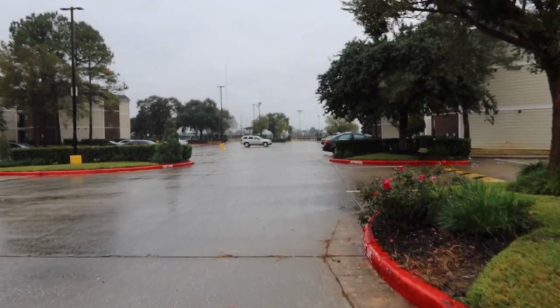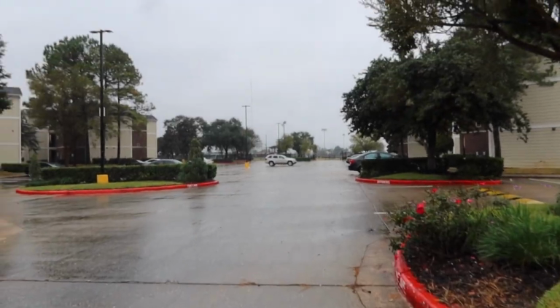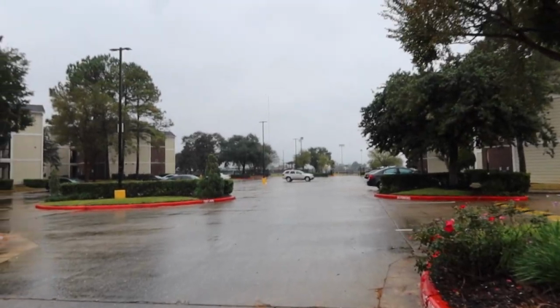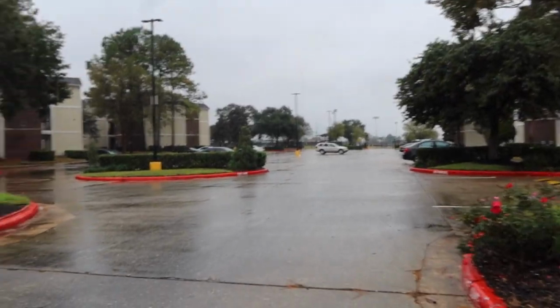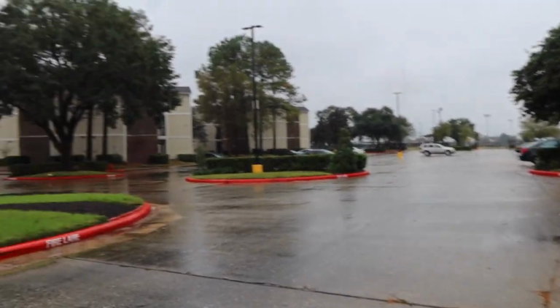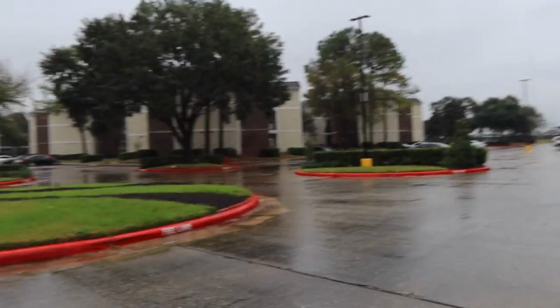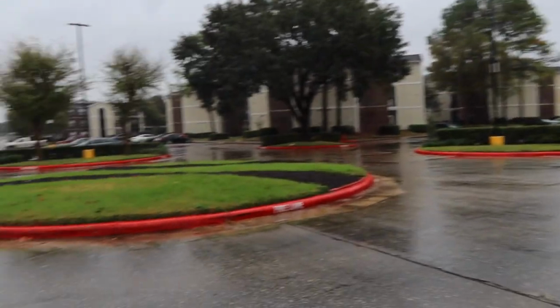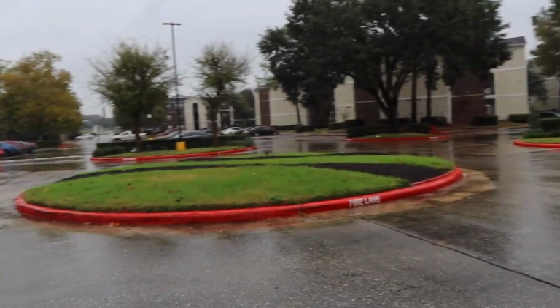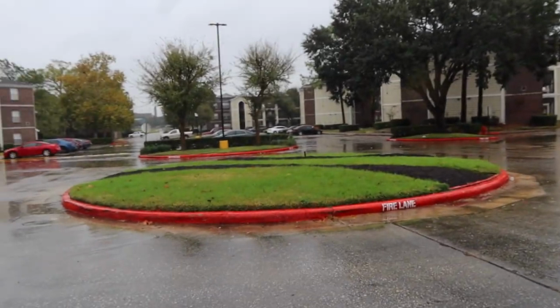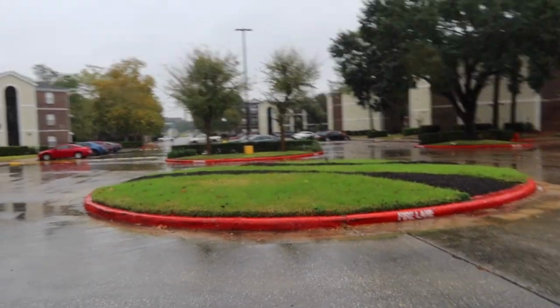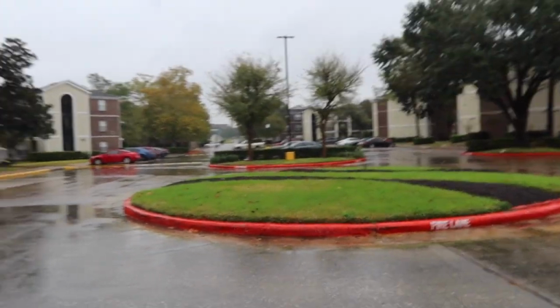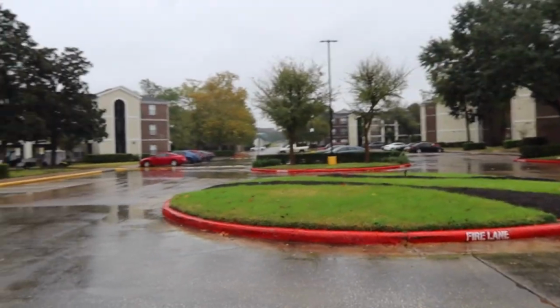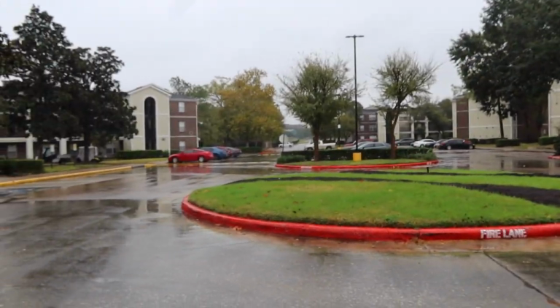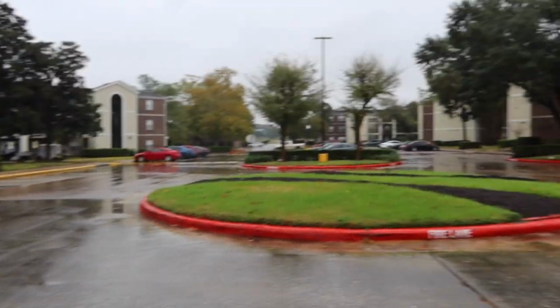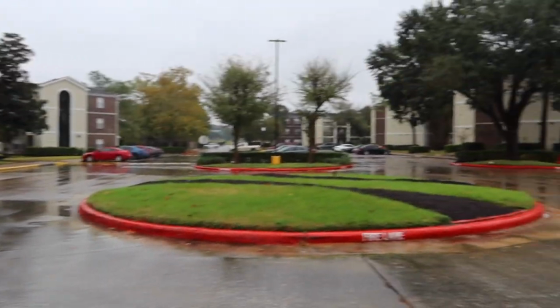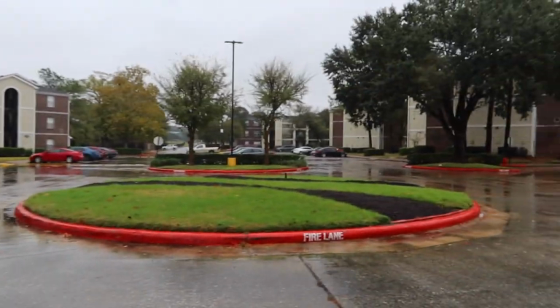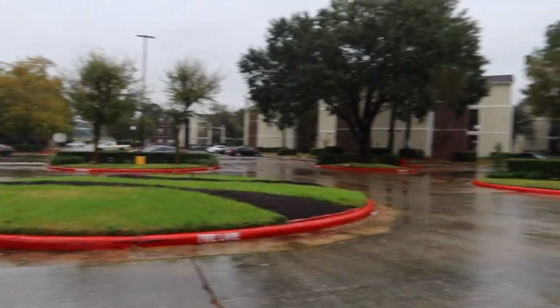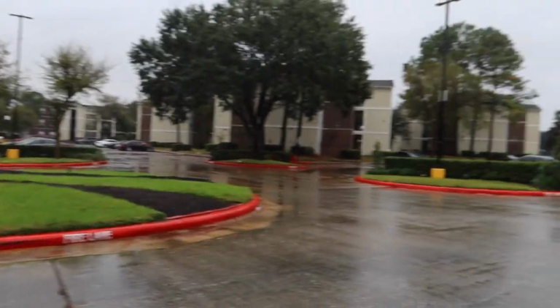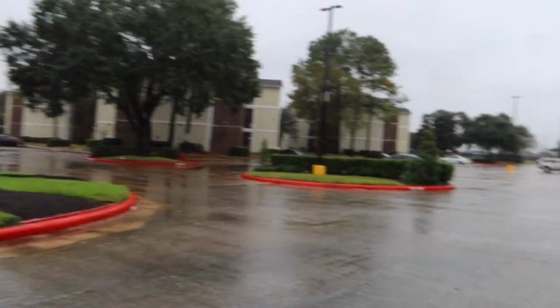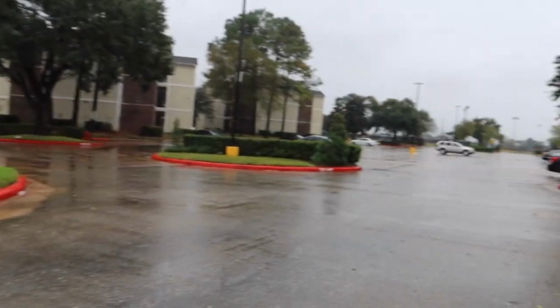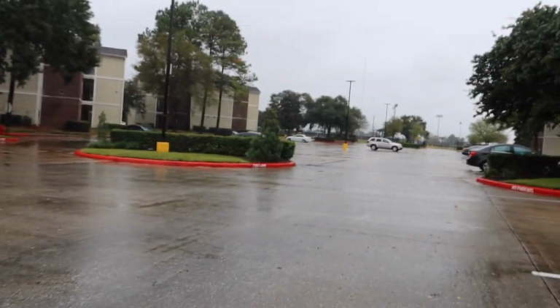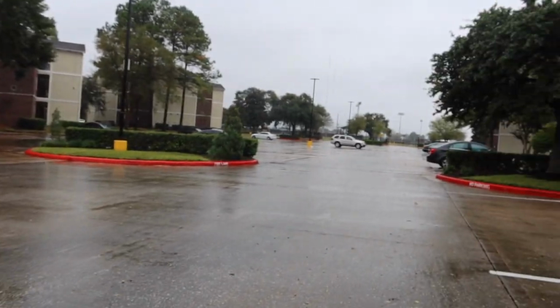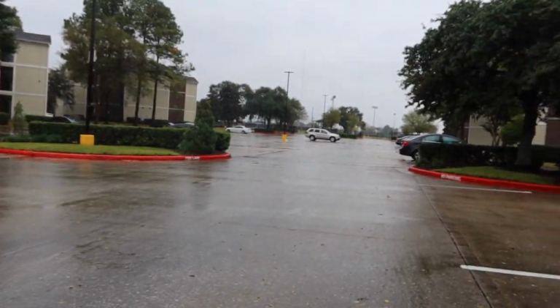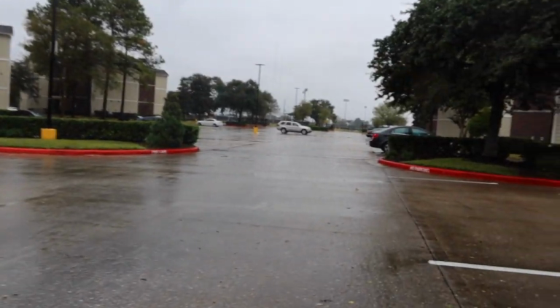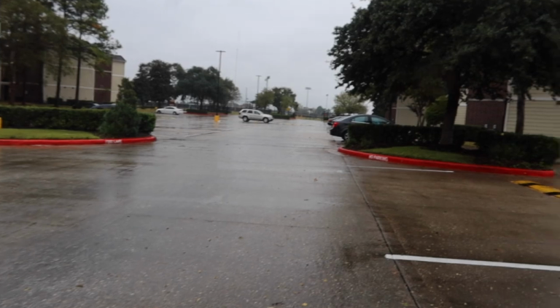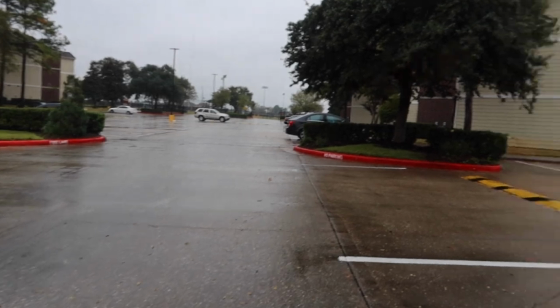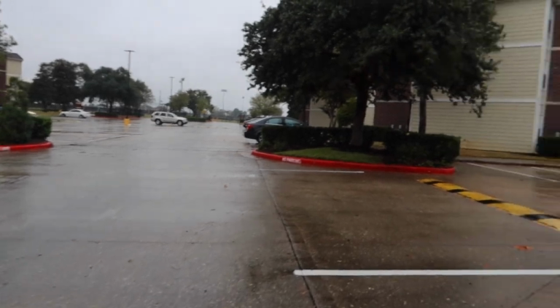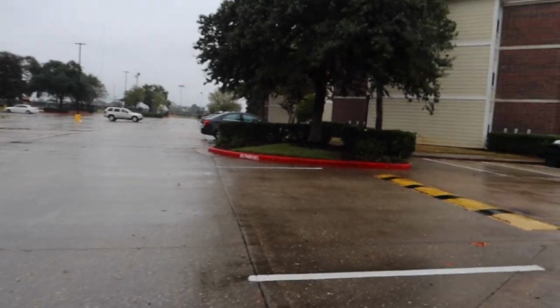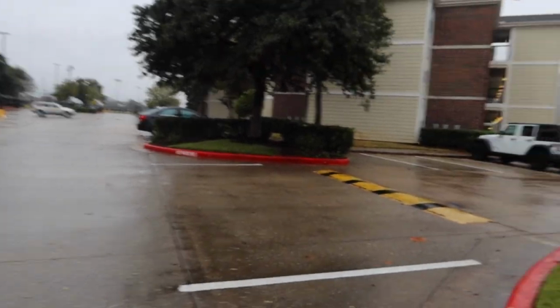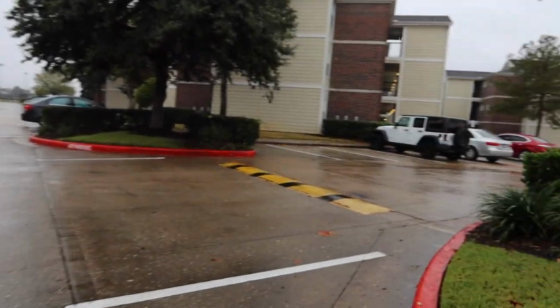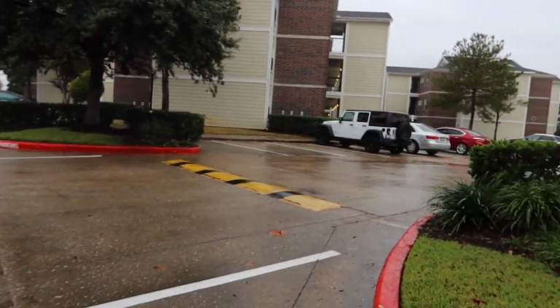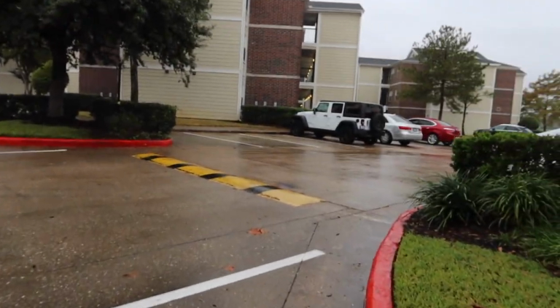Lucky for me I live right next to the laundromat, so this is my path back to my building.